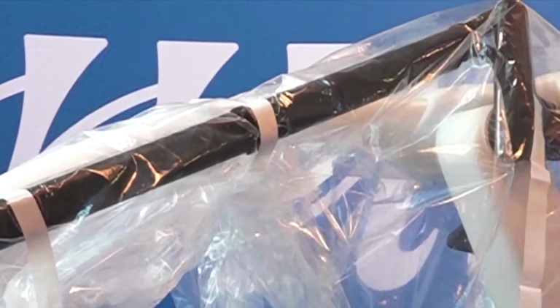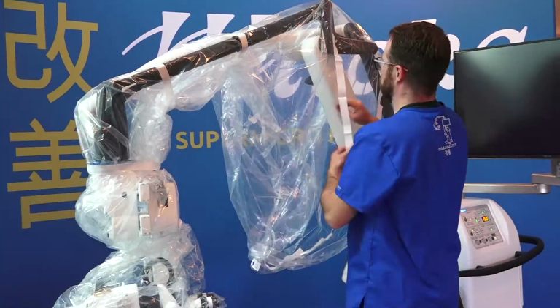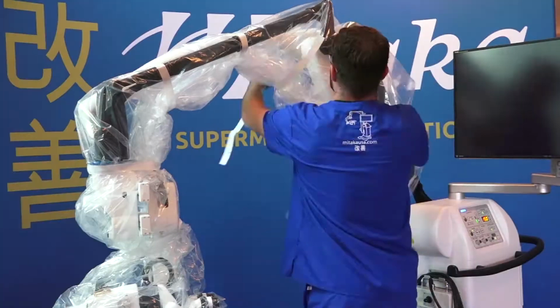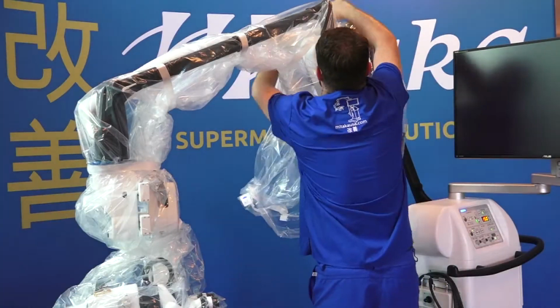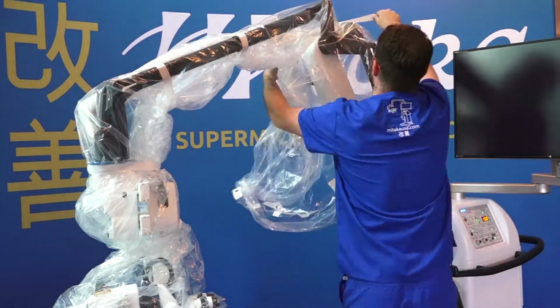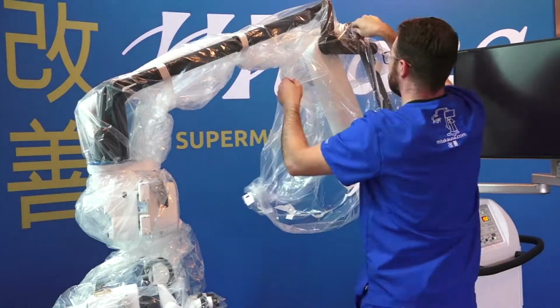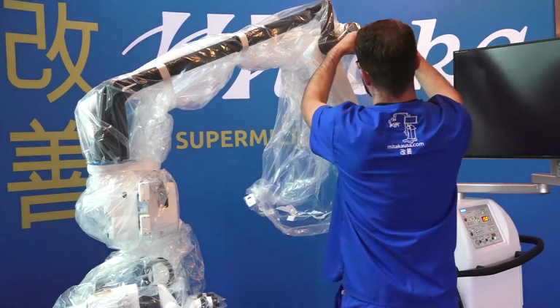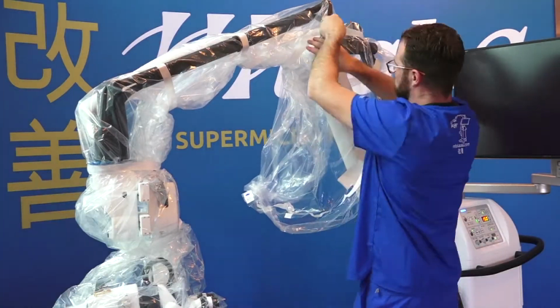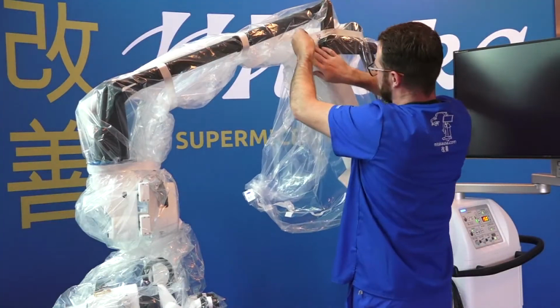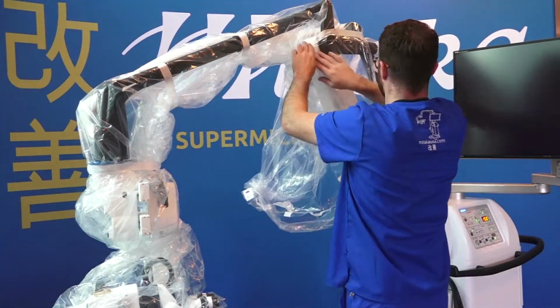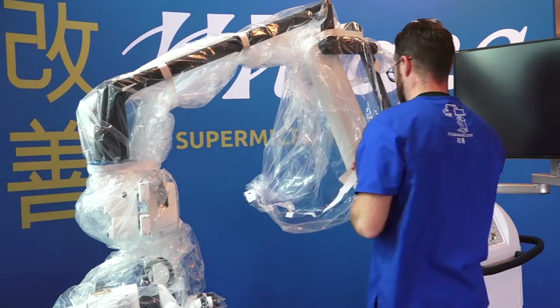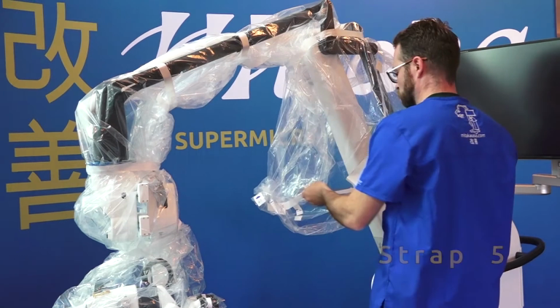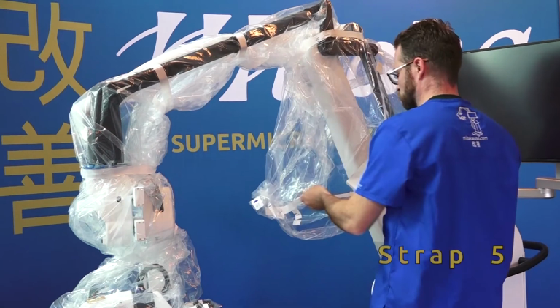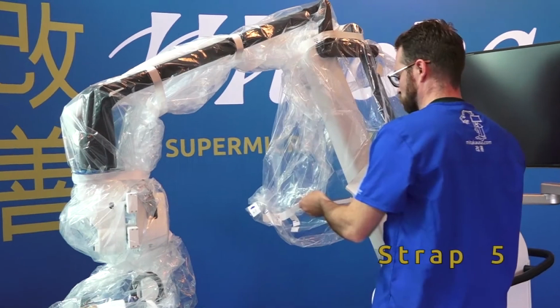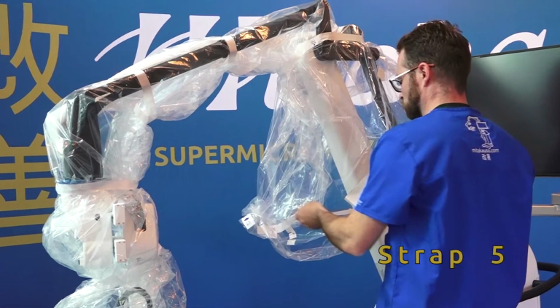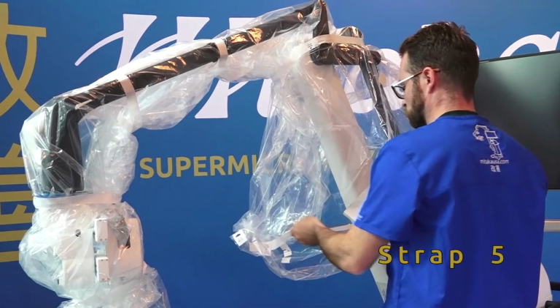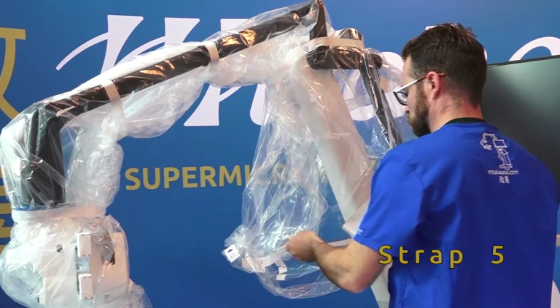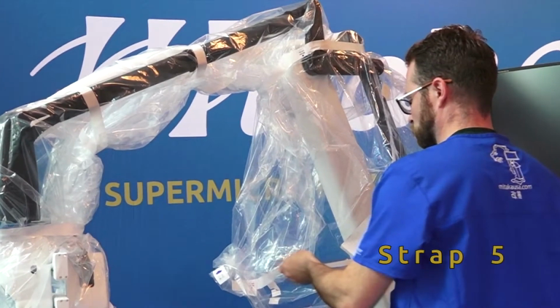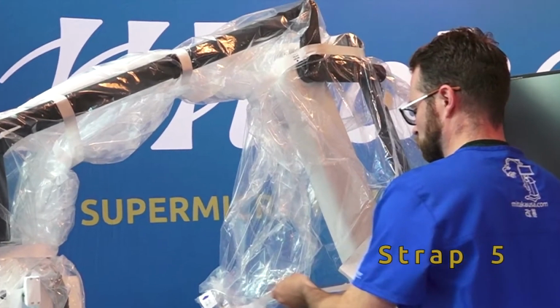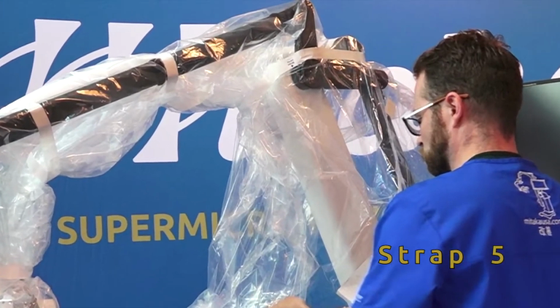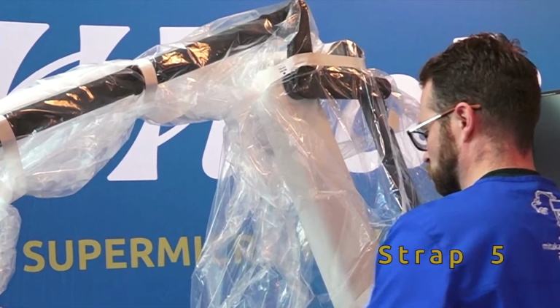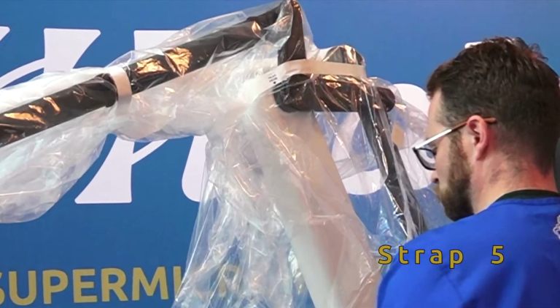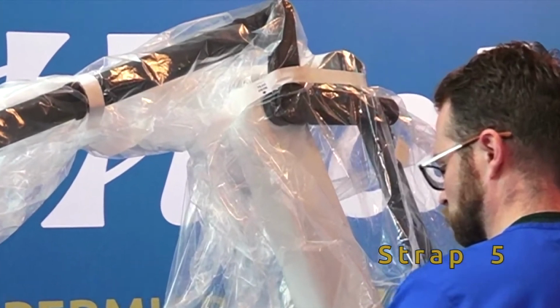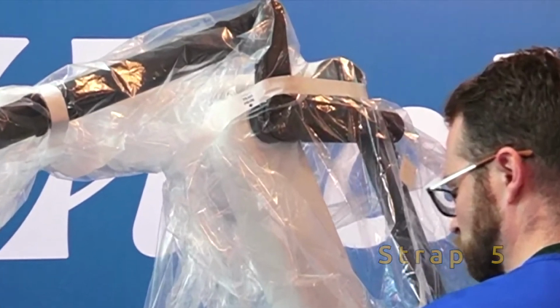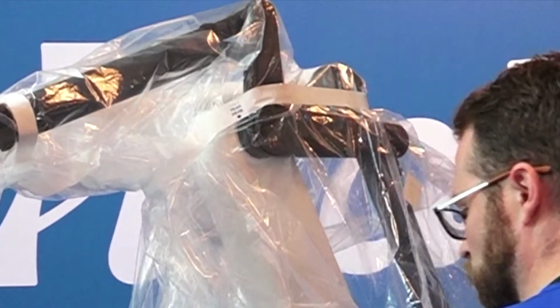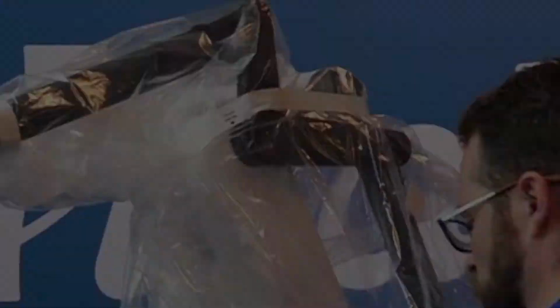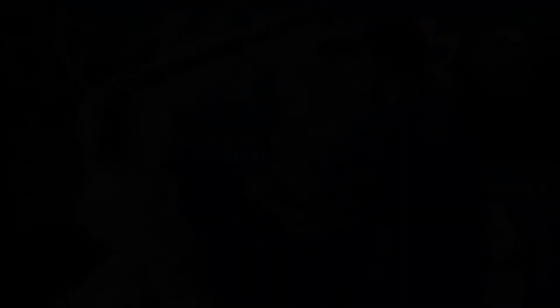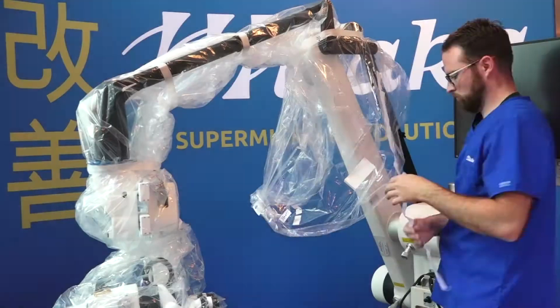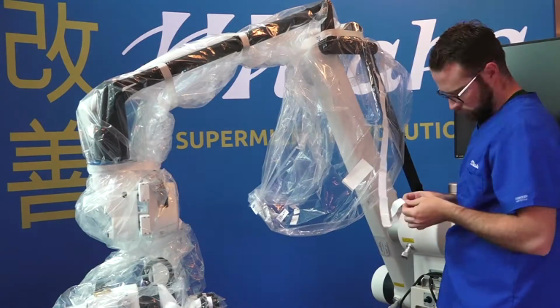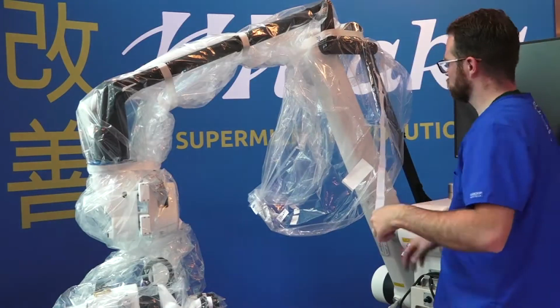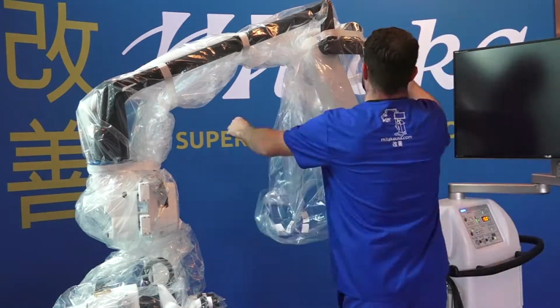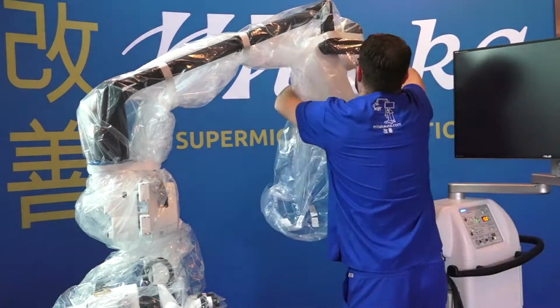The fit for strap 5 should be somewhat loose, or the strap will become undone when the microscope is moved.